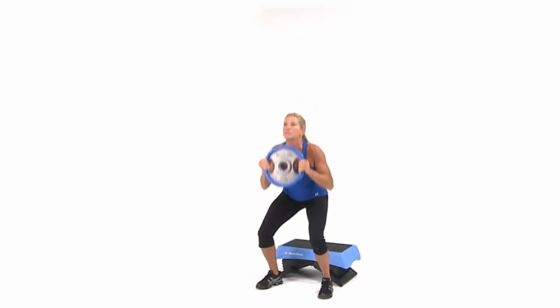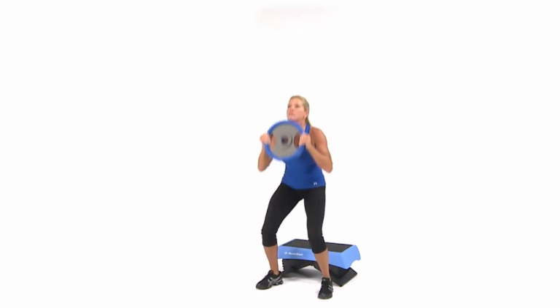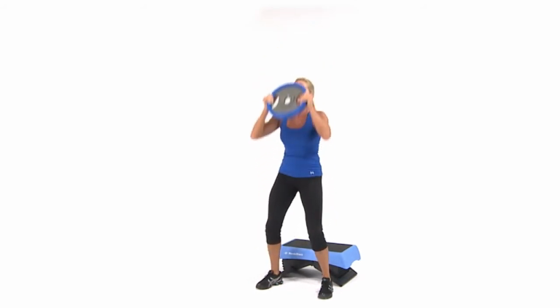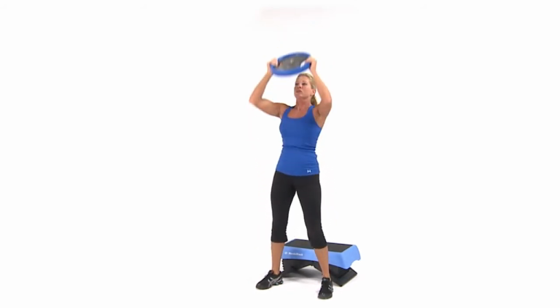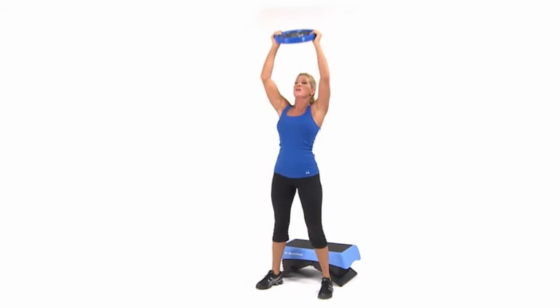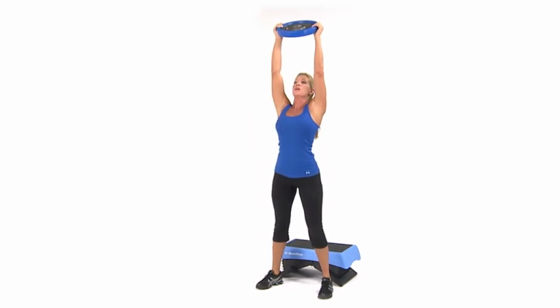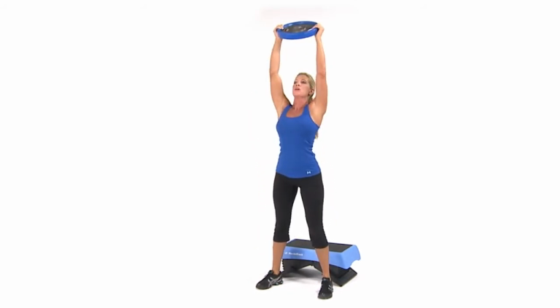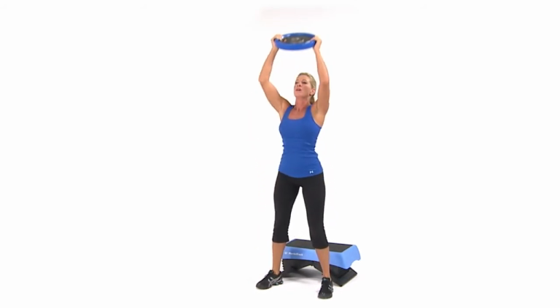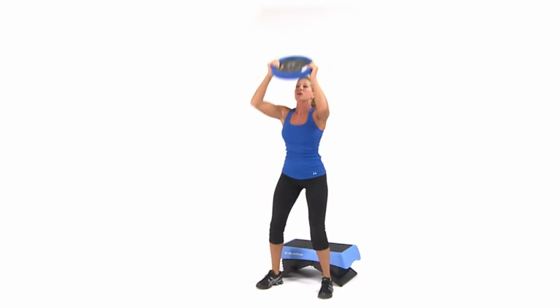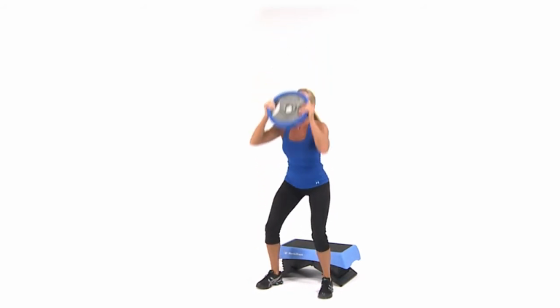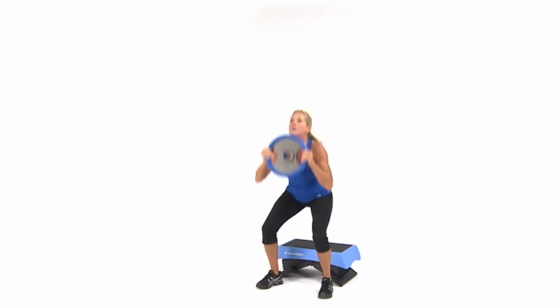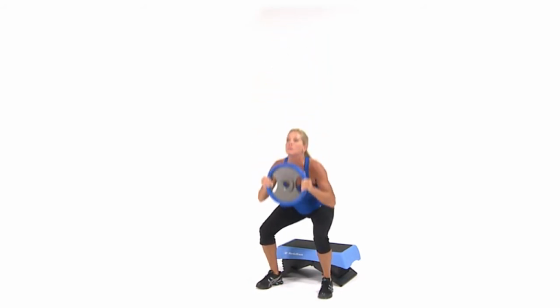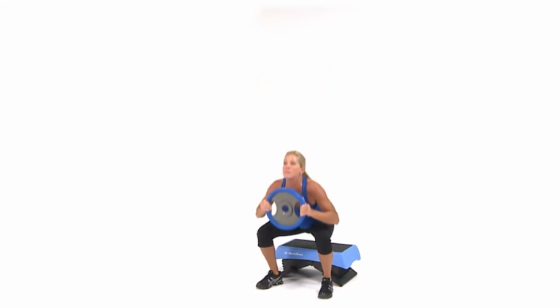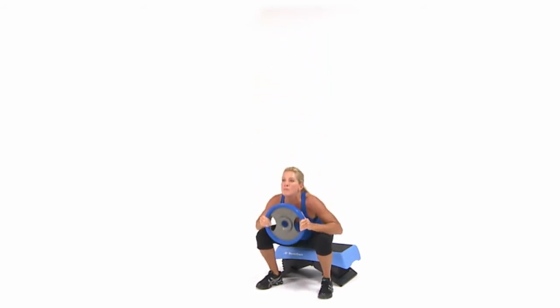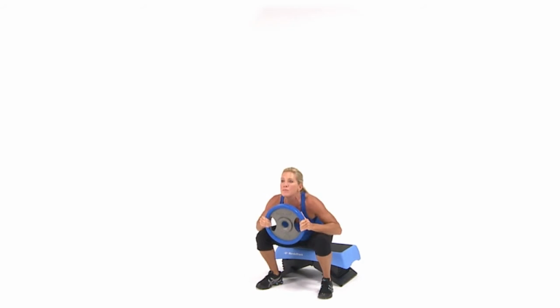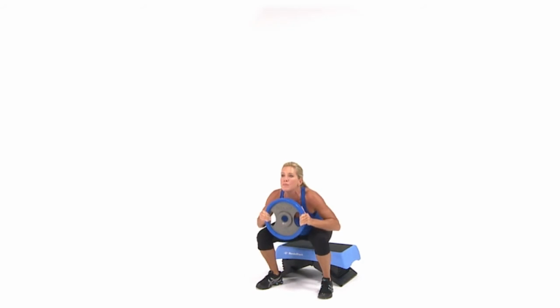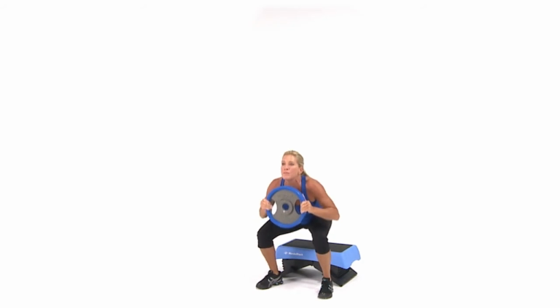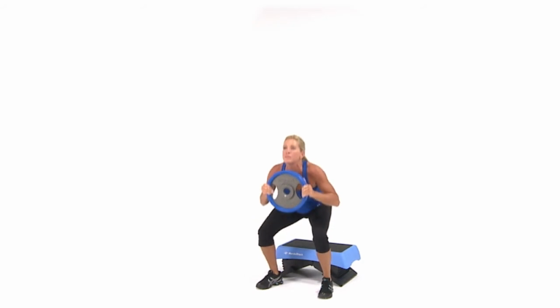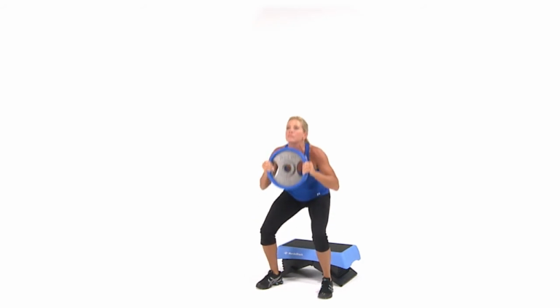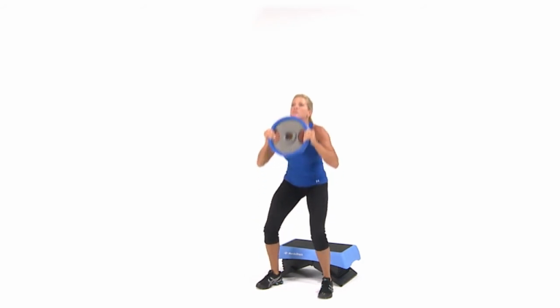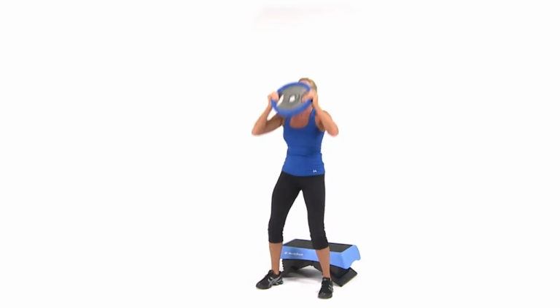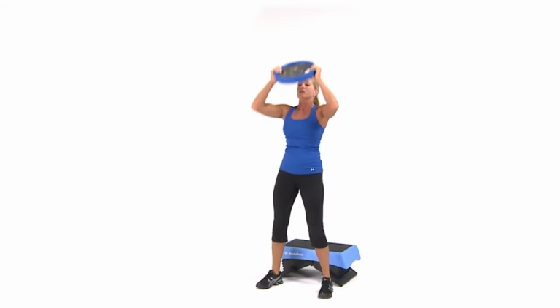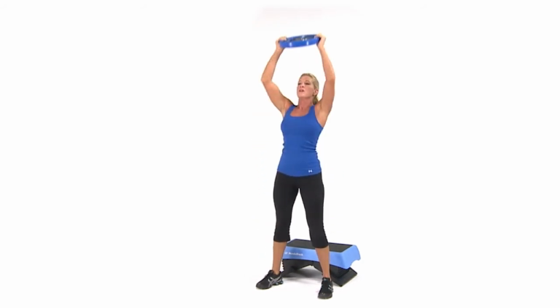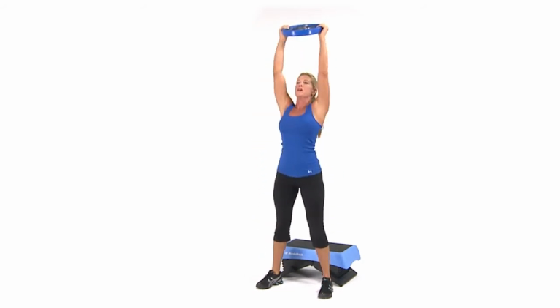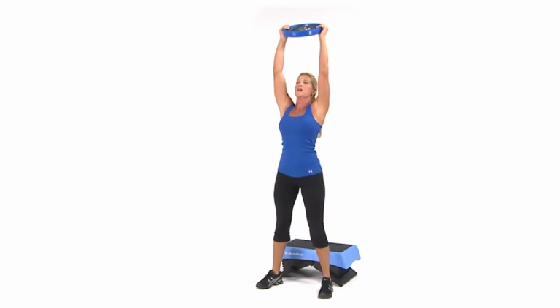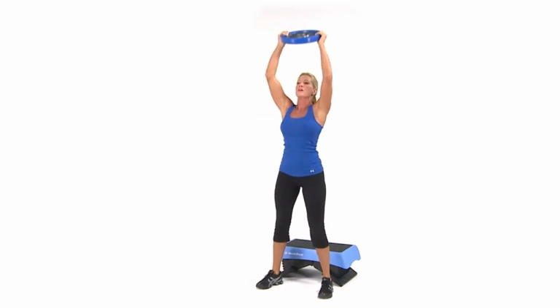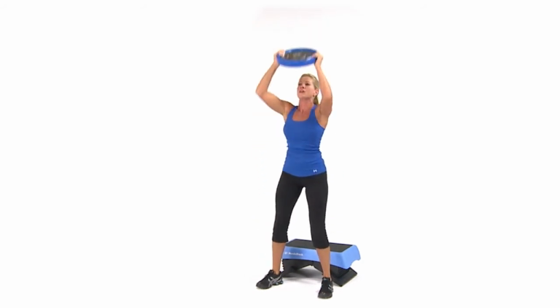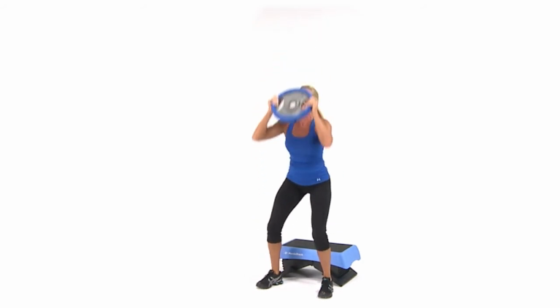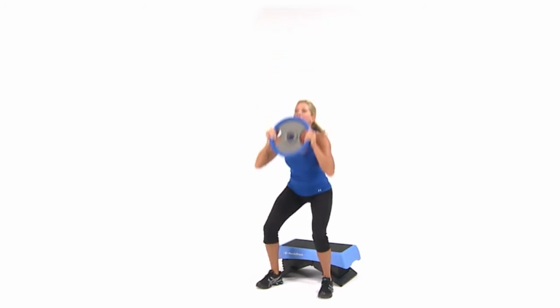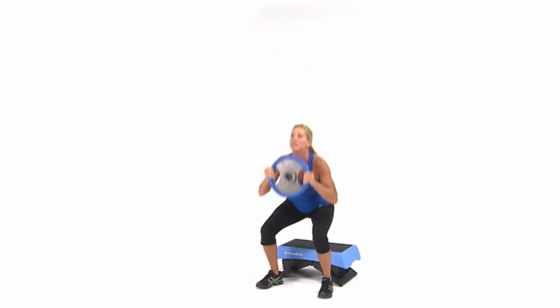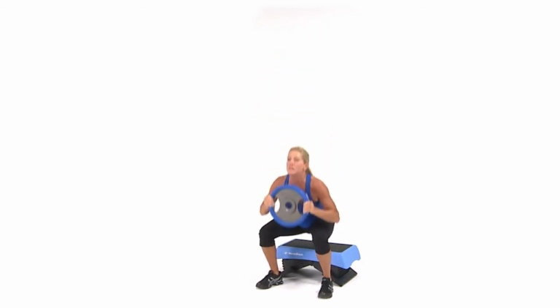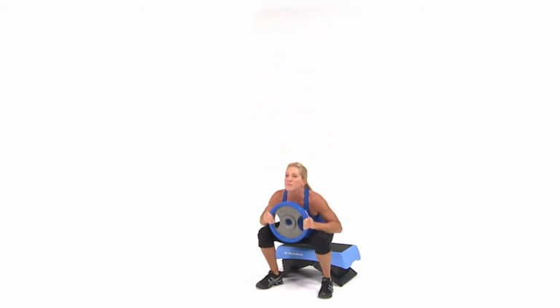push off from your heels to stand up straight. Press the weight over your head and then back down. Repeat.